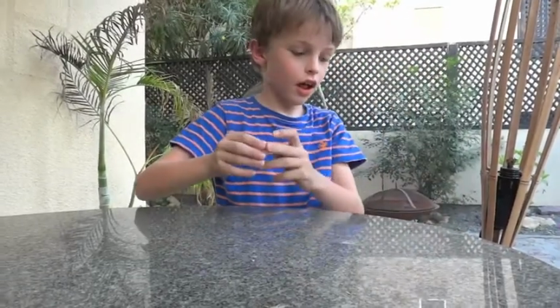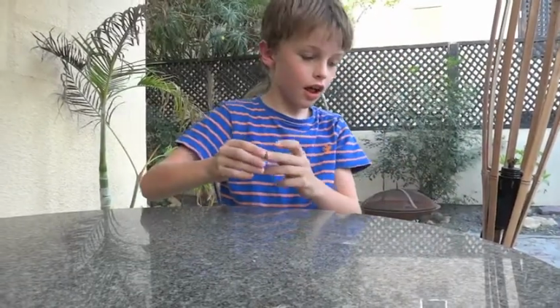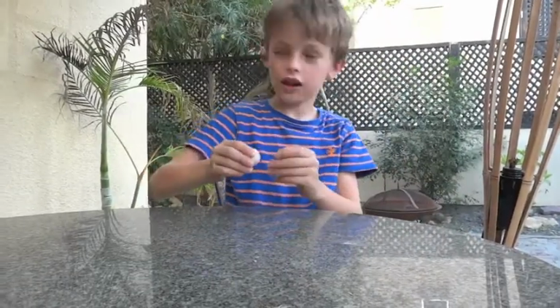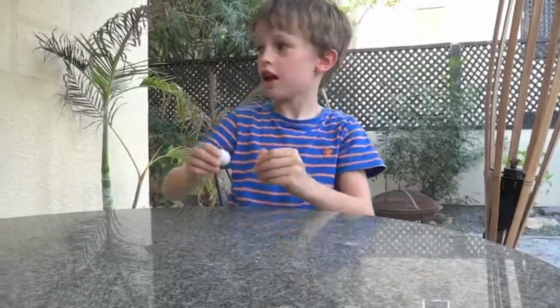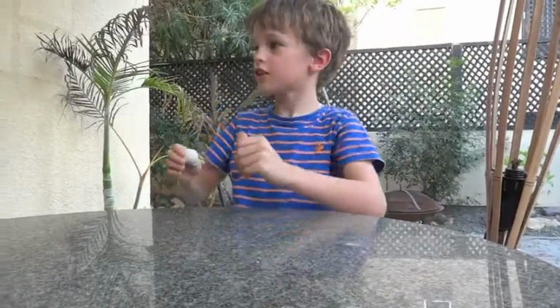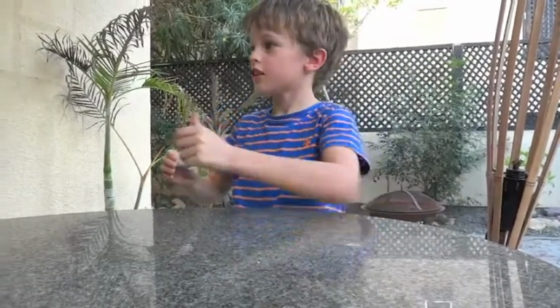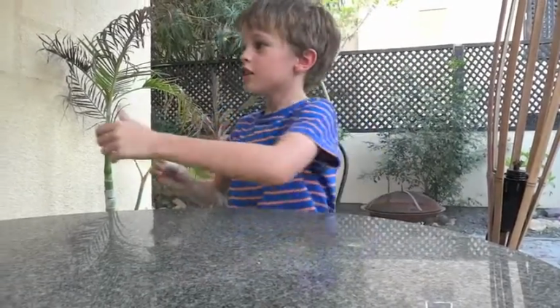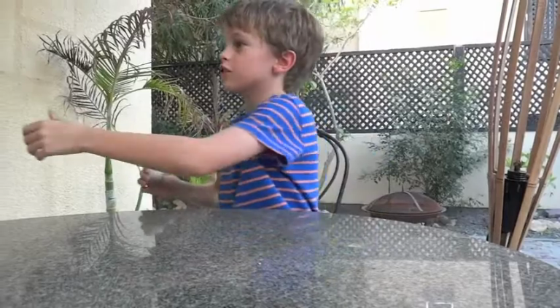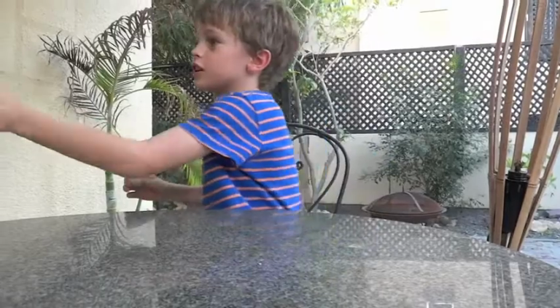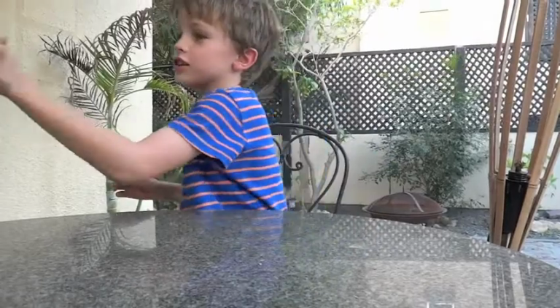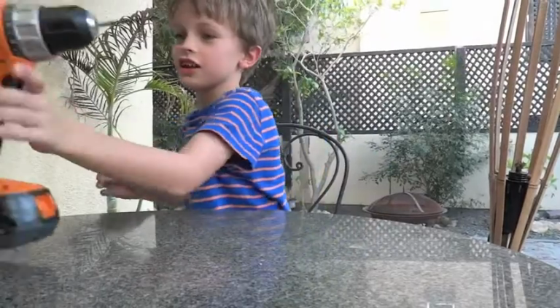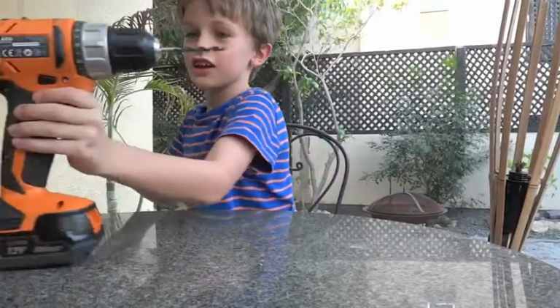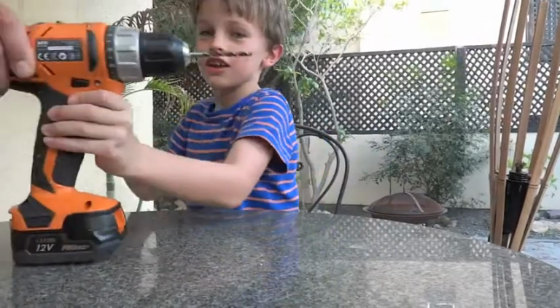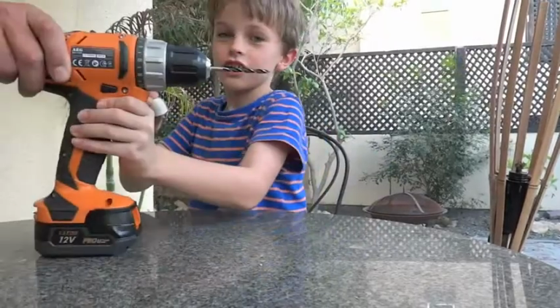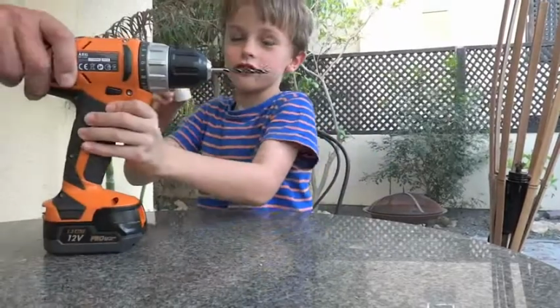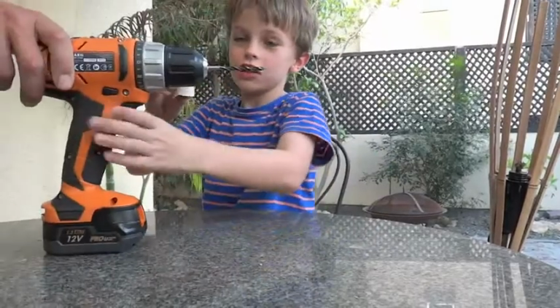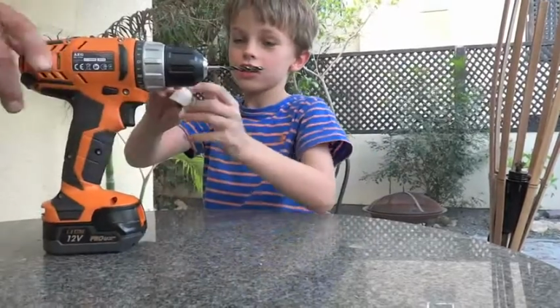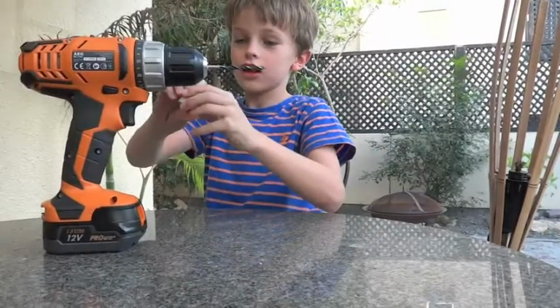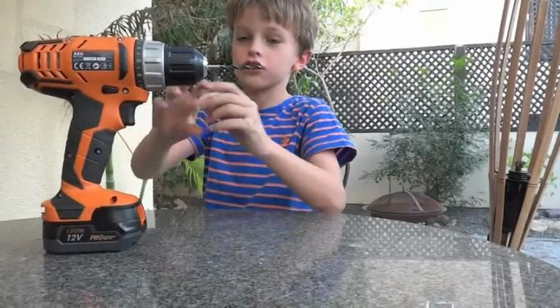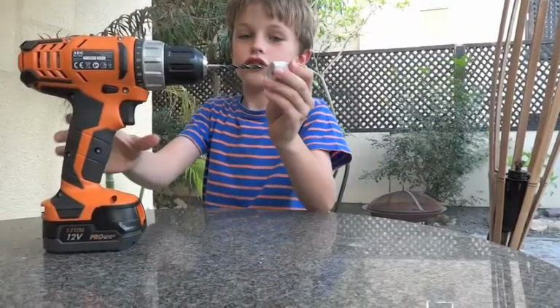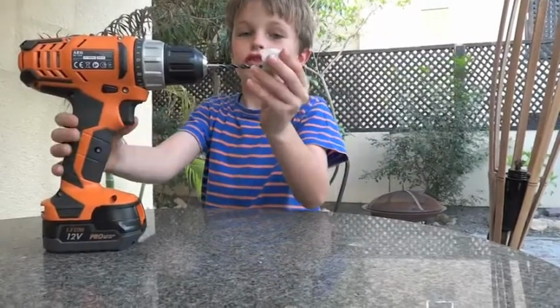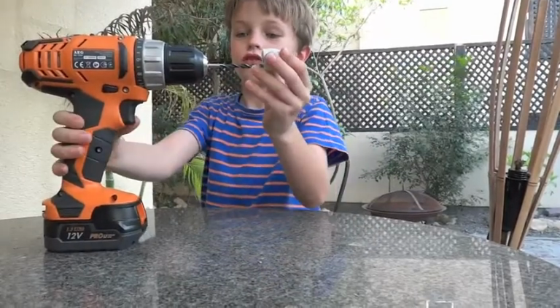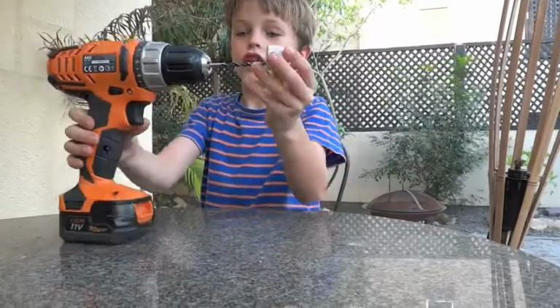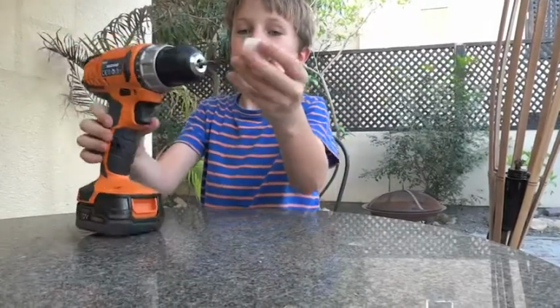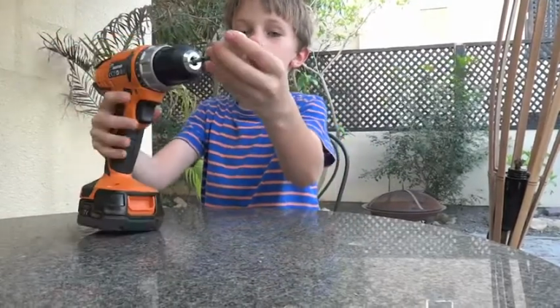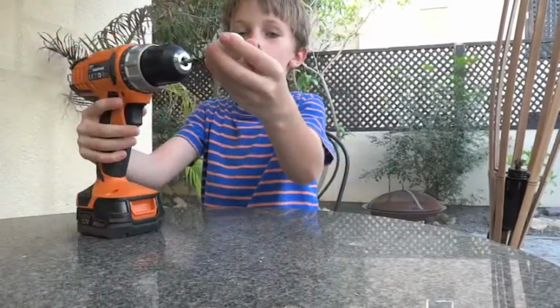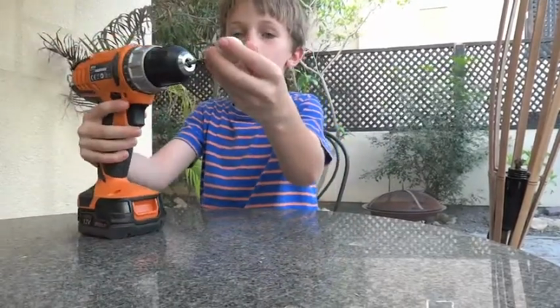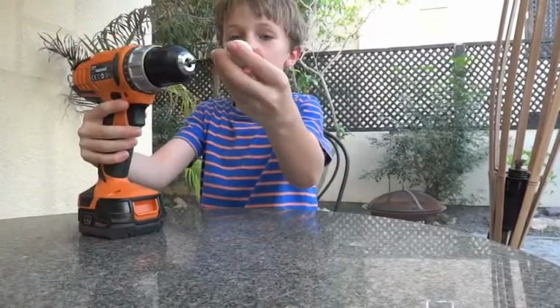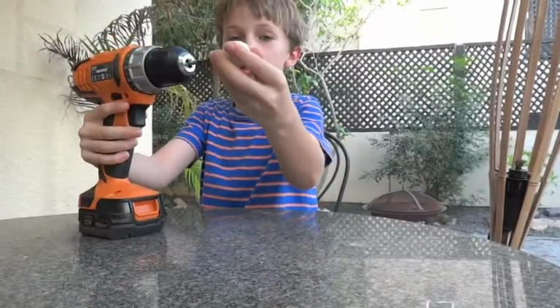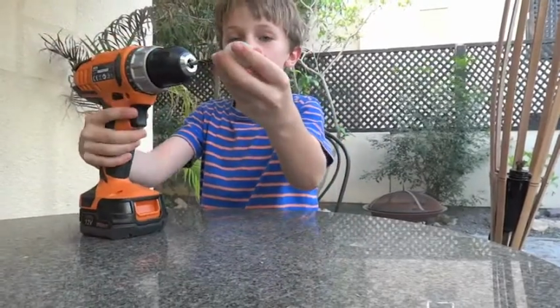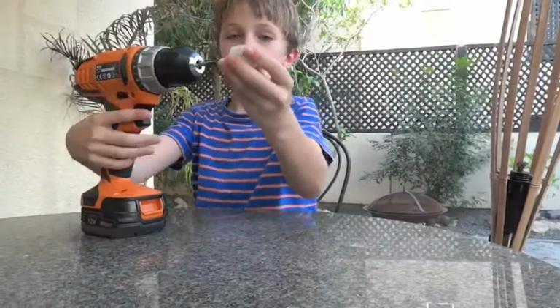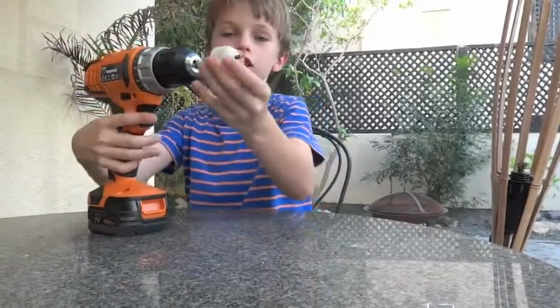And next, you'll need to drill a hole in it.